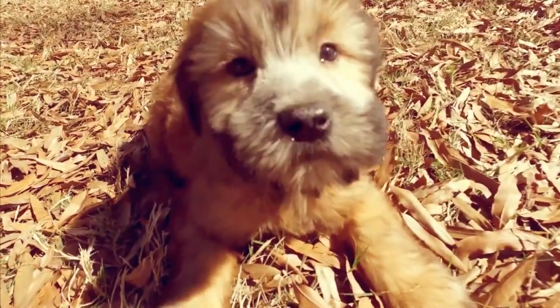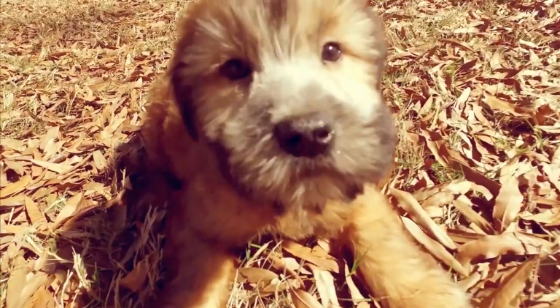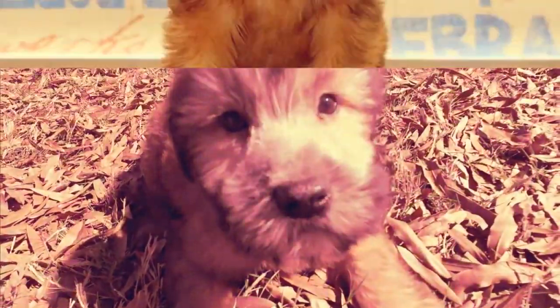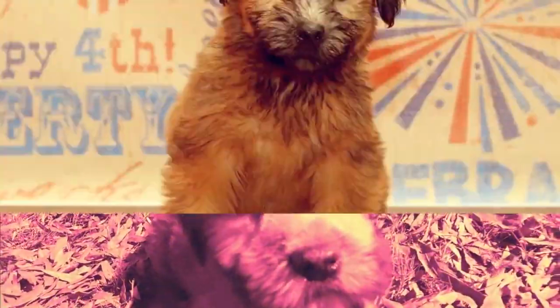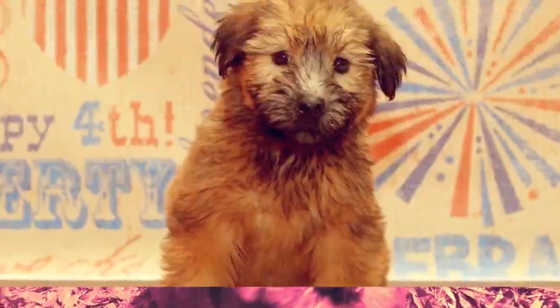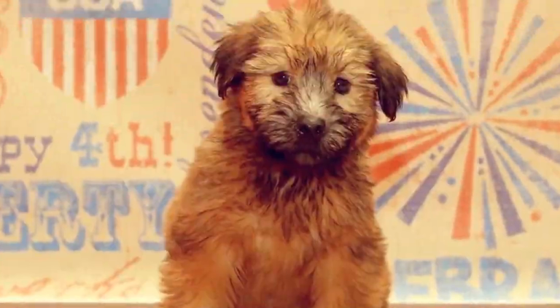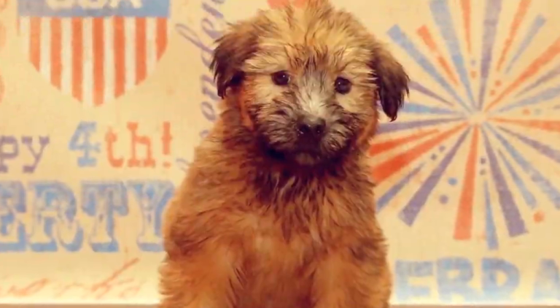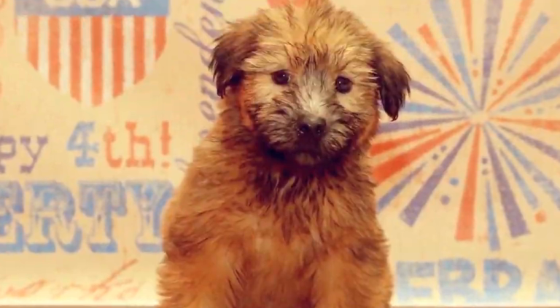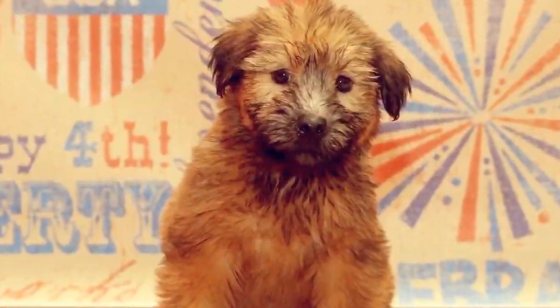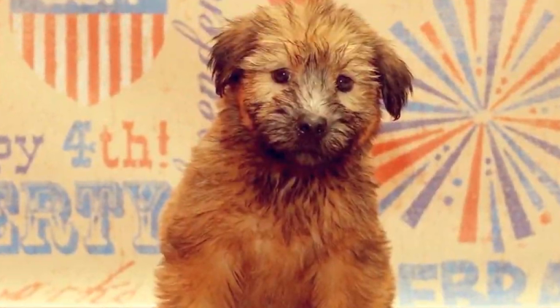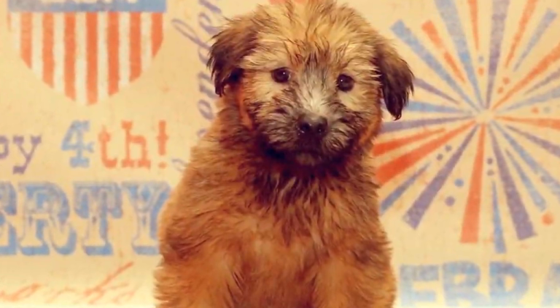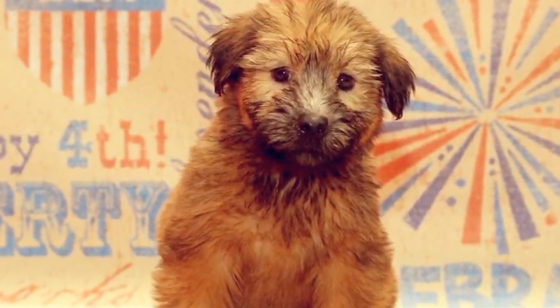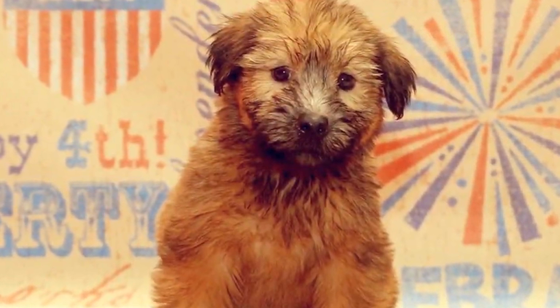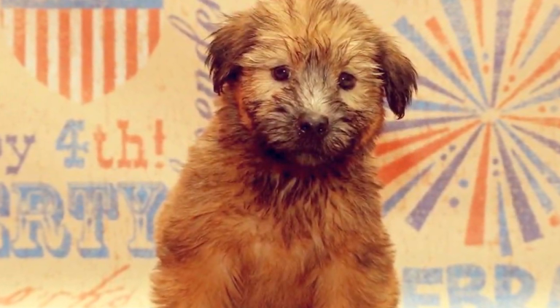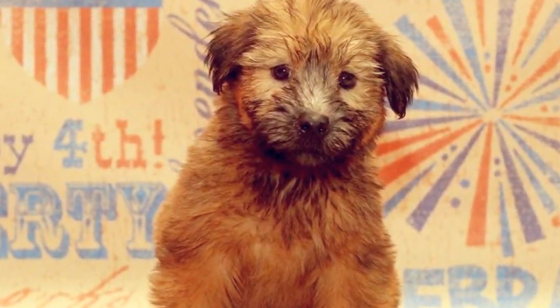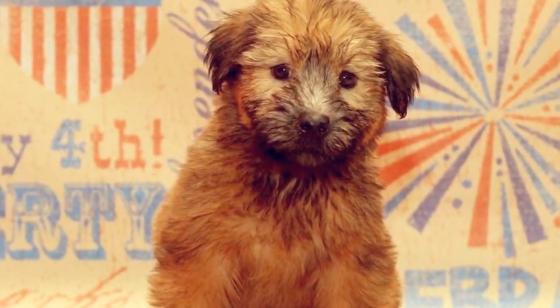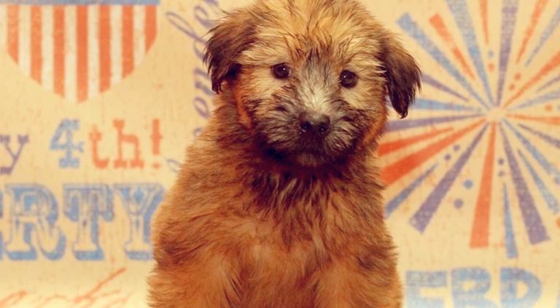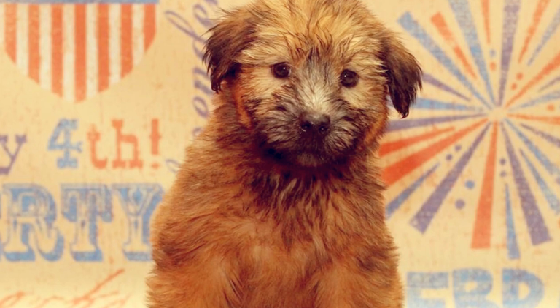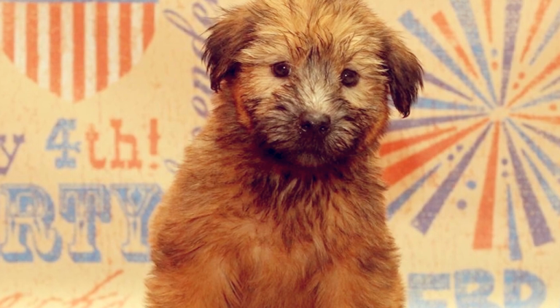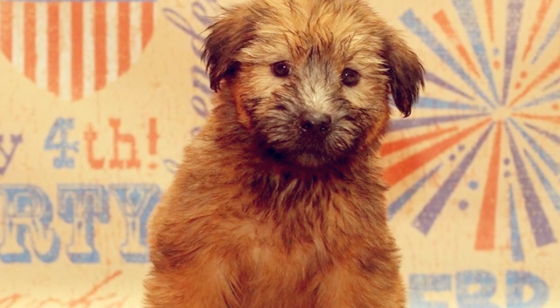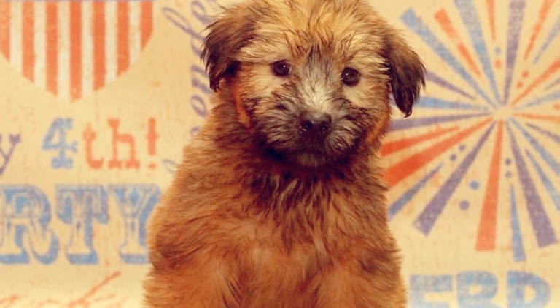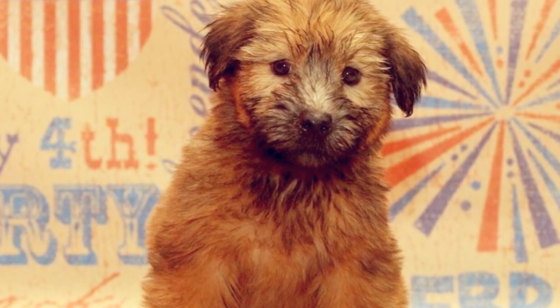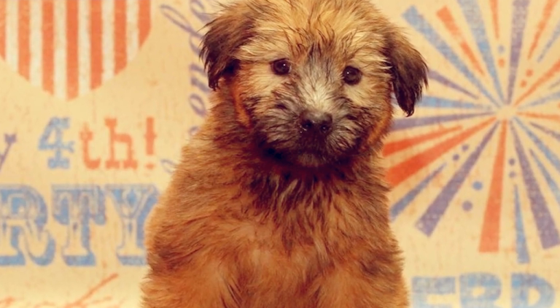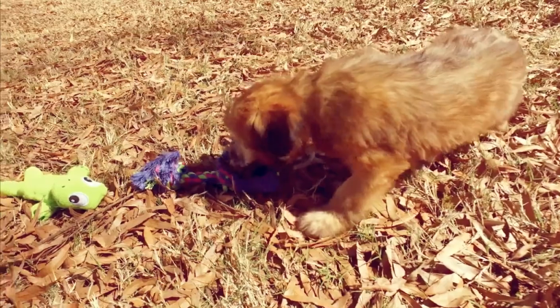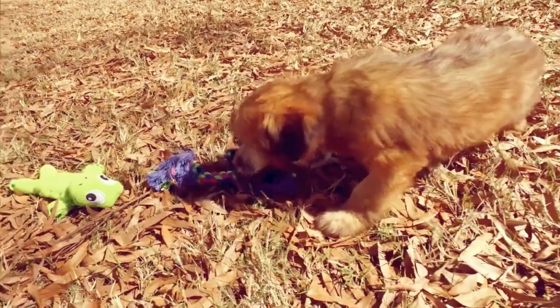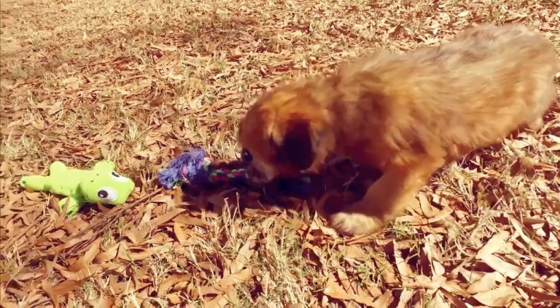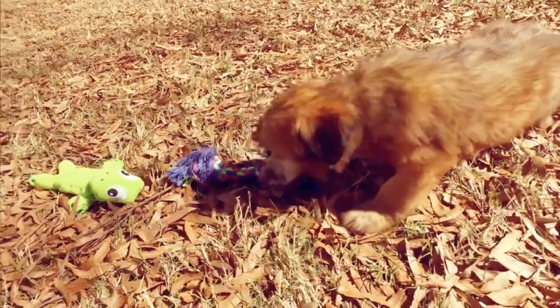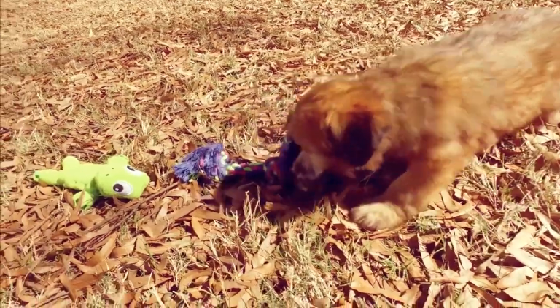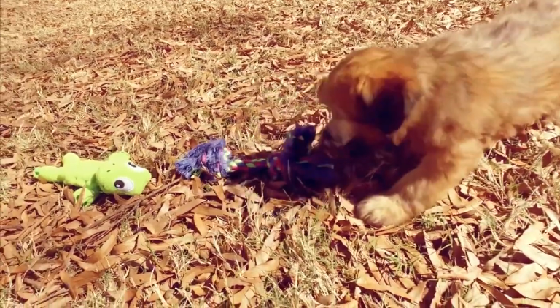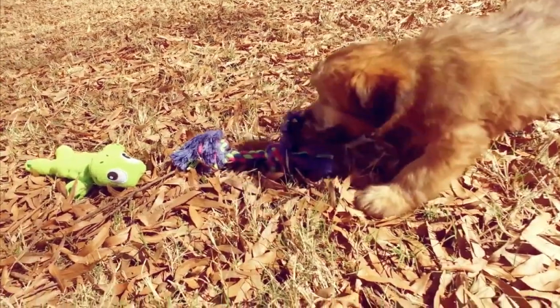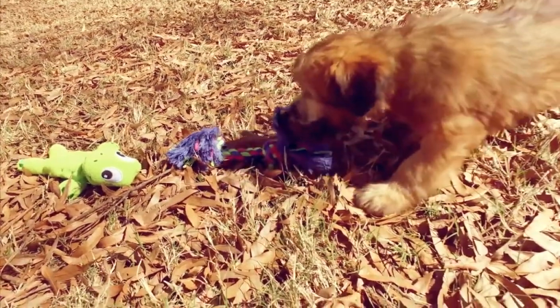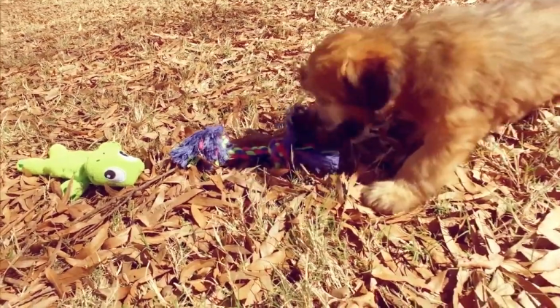They come in a few different colors, including white, cream, and of course Wheaton, which is a golden brown color.